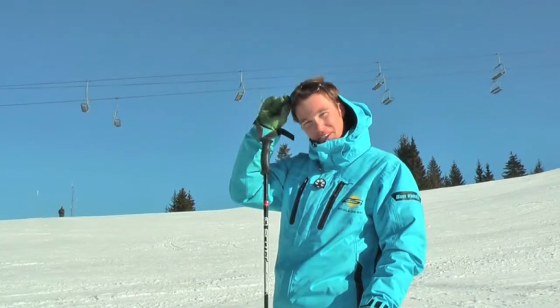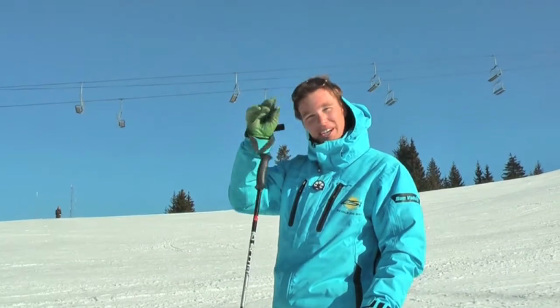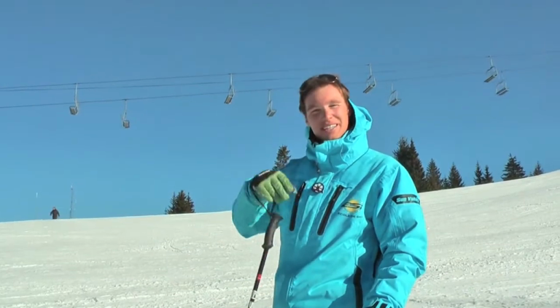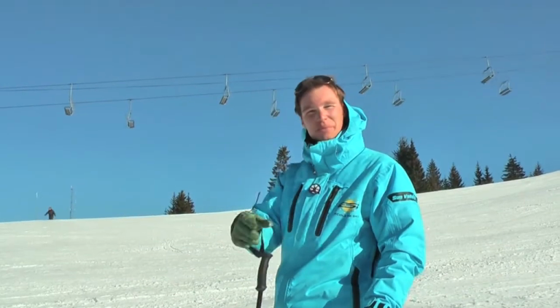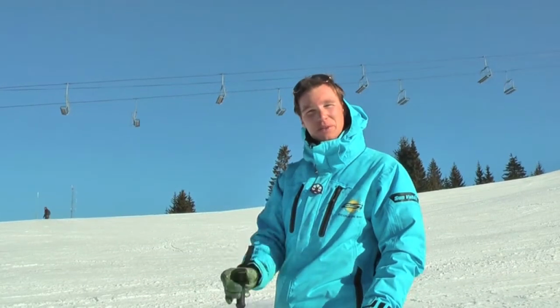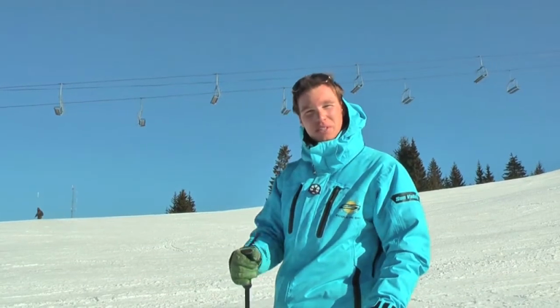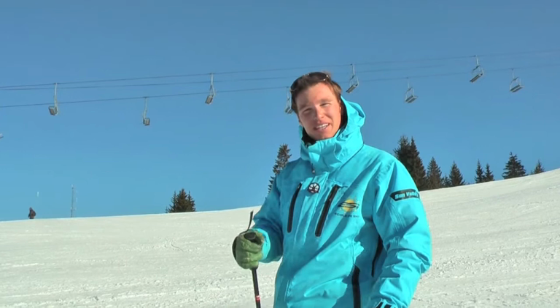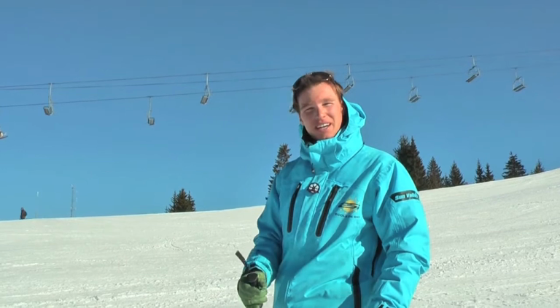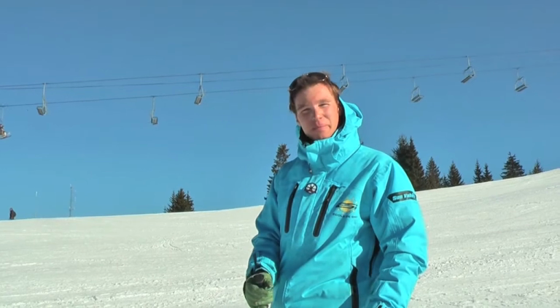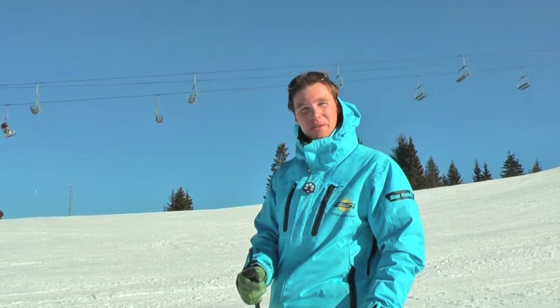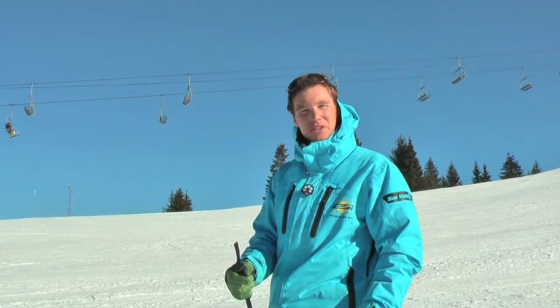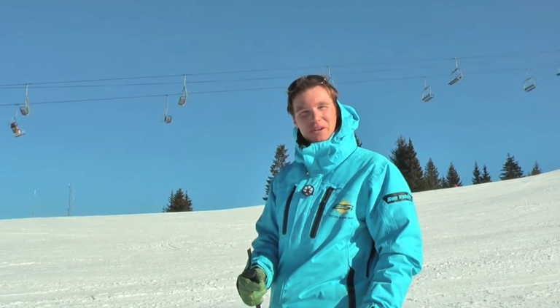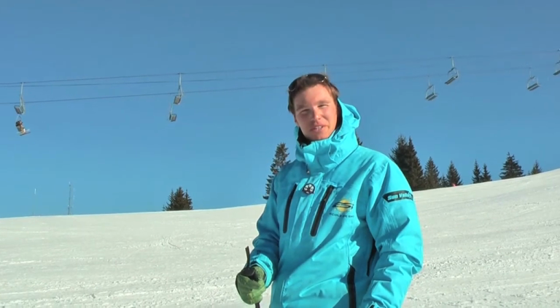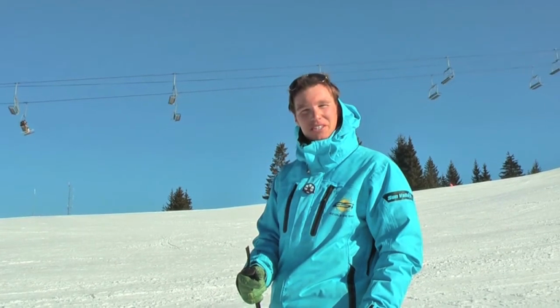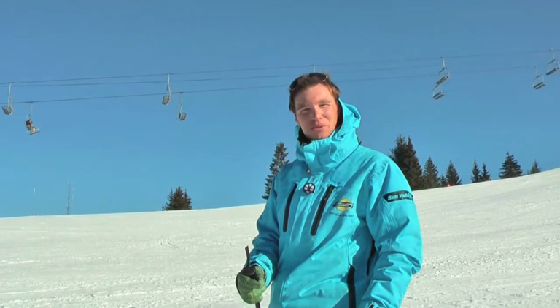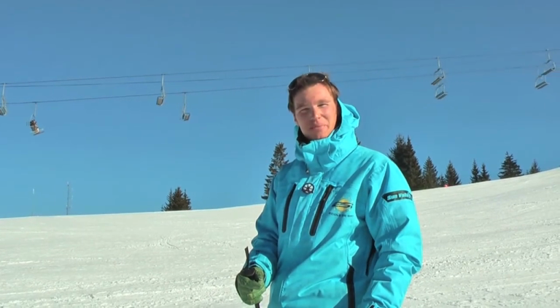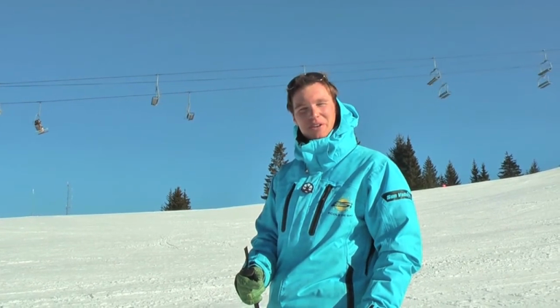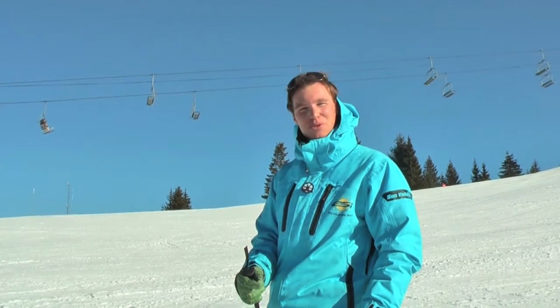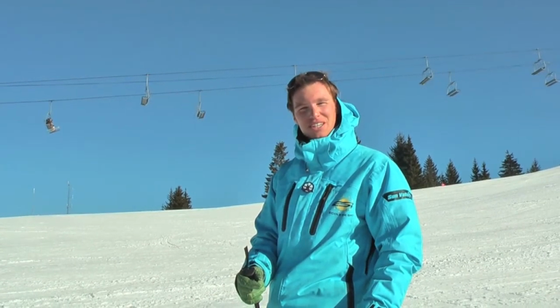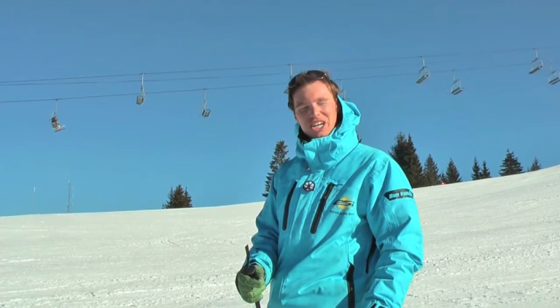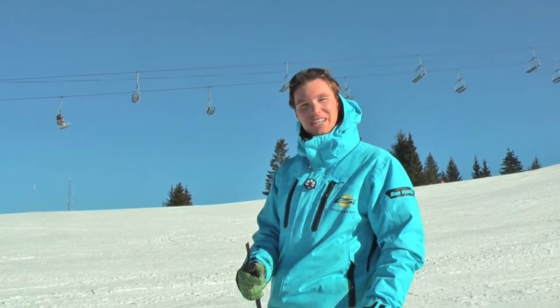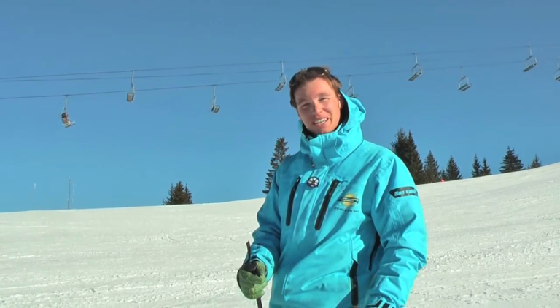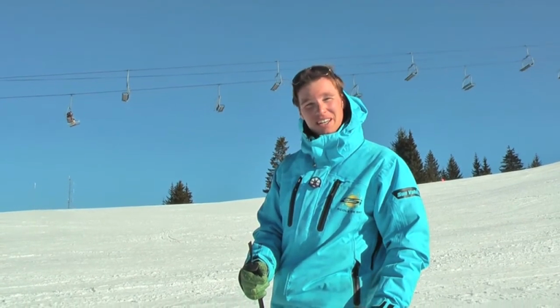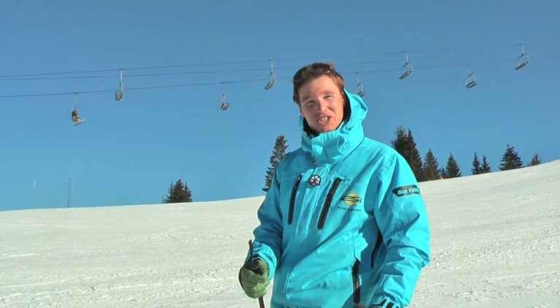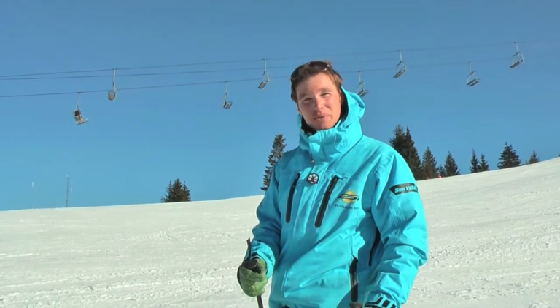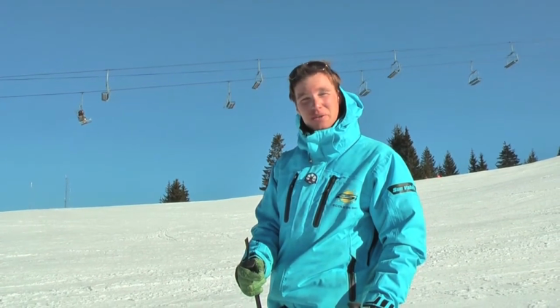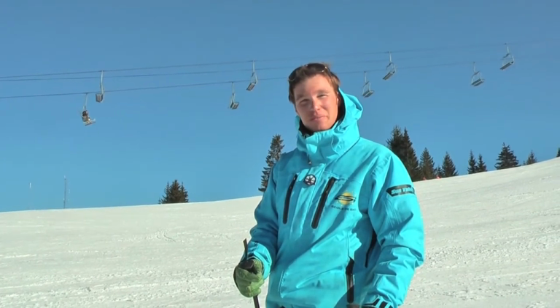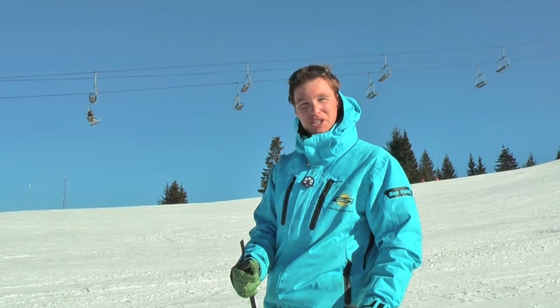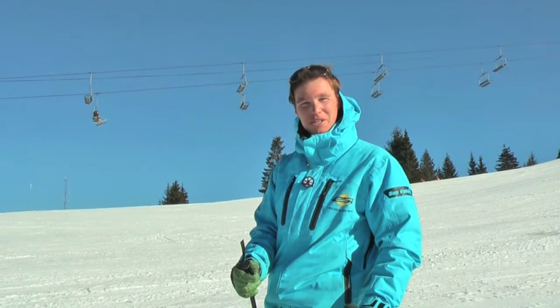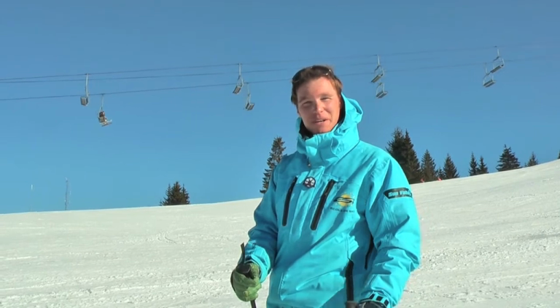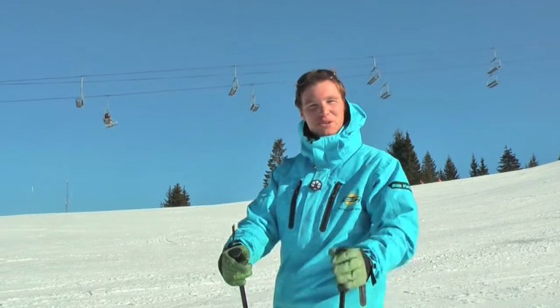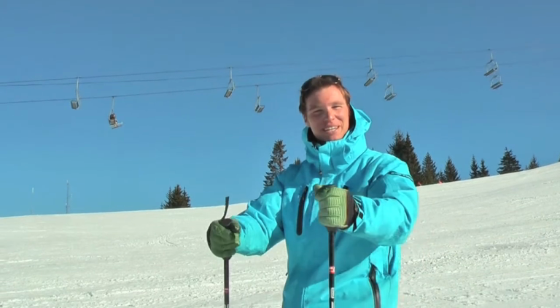Hi, I'm David Walton. I'm part of the British Alpine Ski School team here in Morзеine-le-Jay and I'd like to share with you my top tip in under a minute.